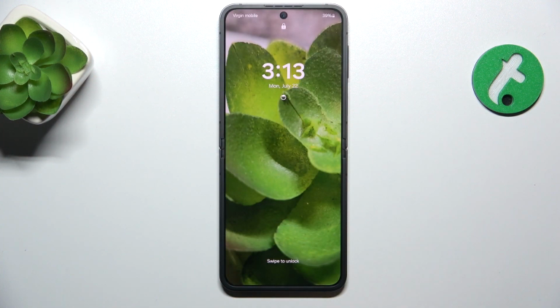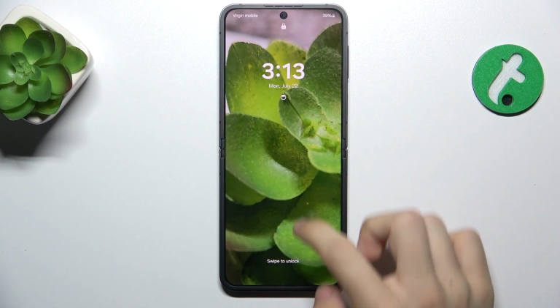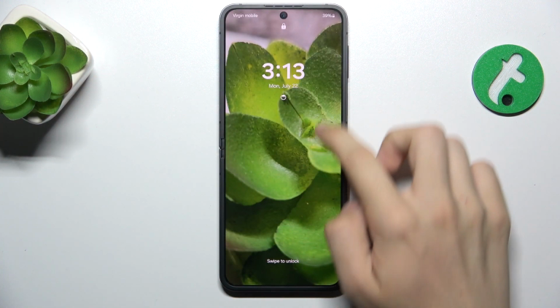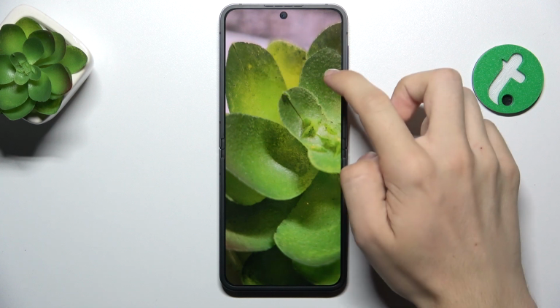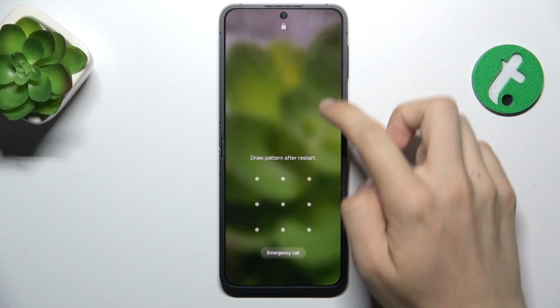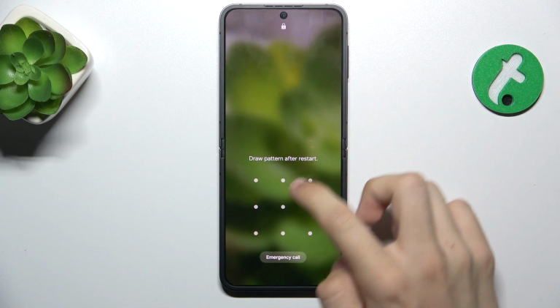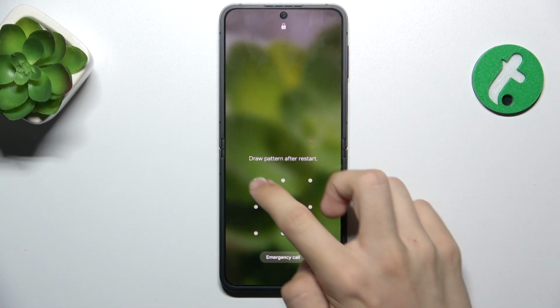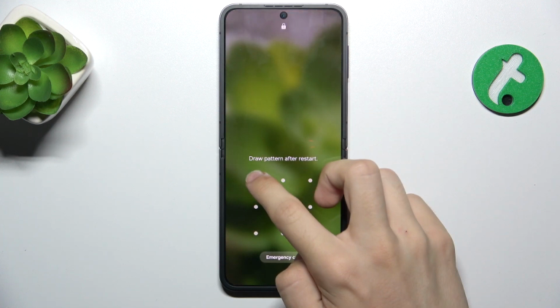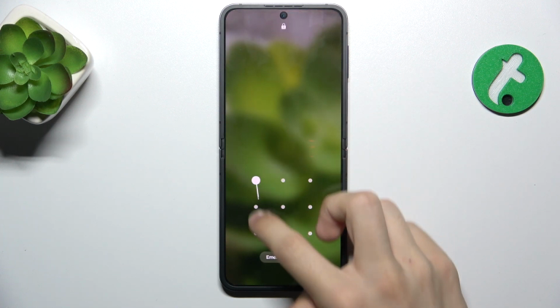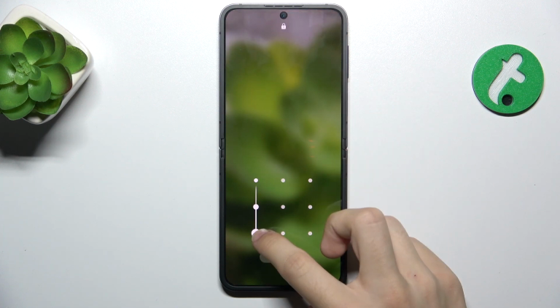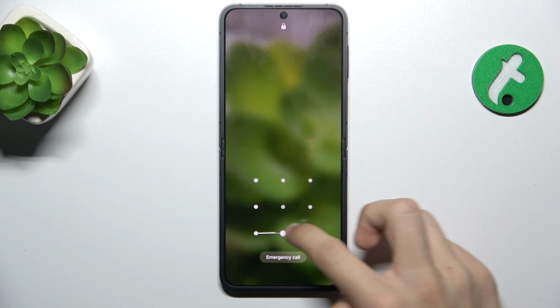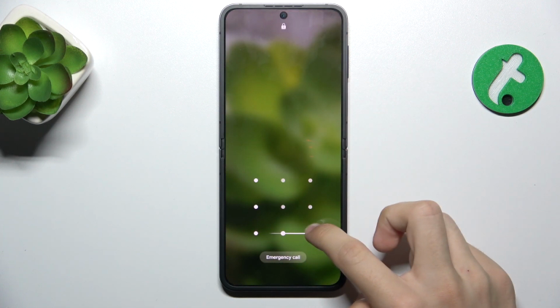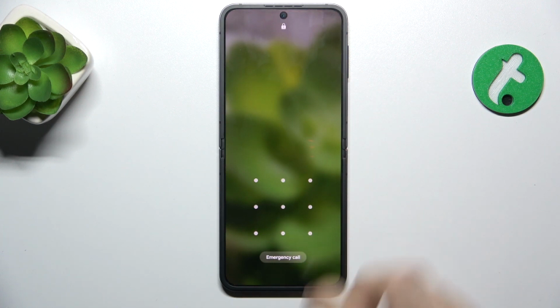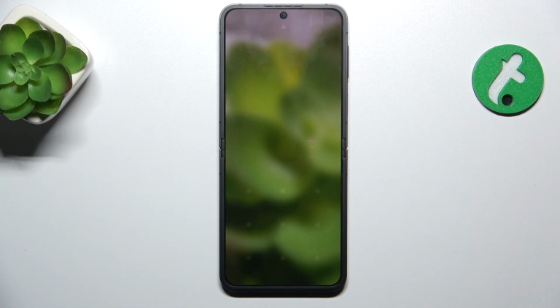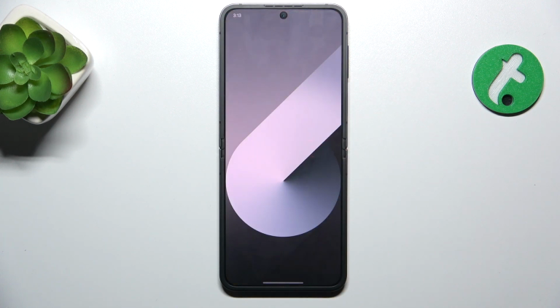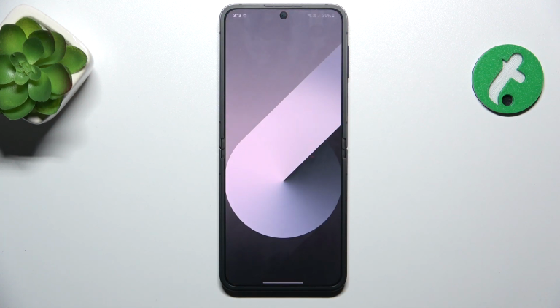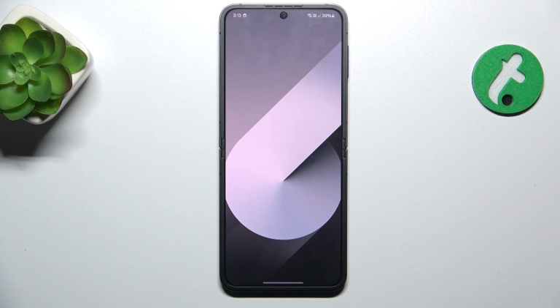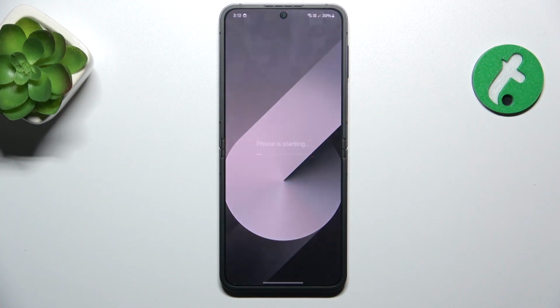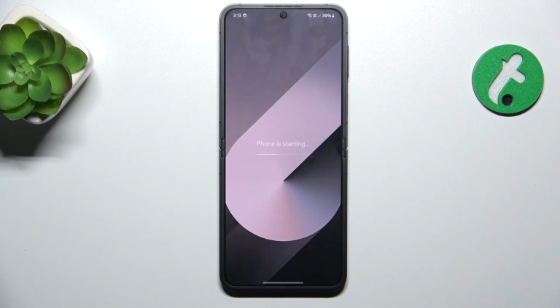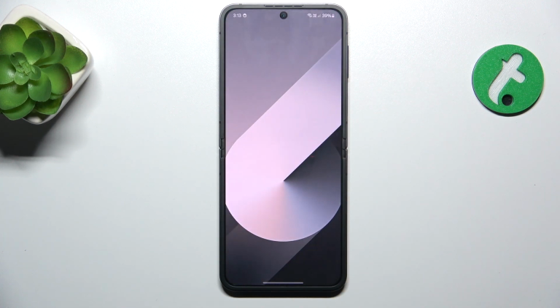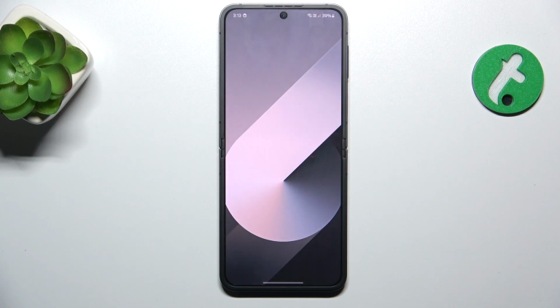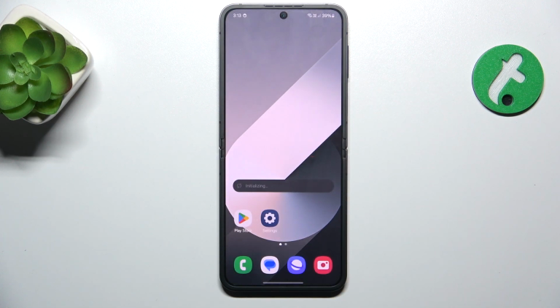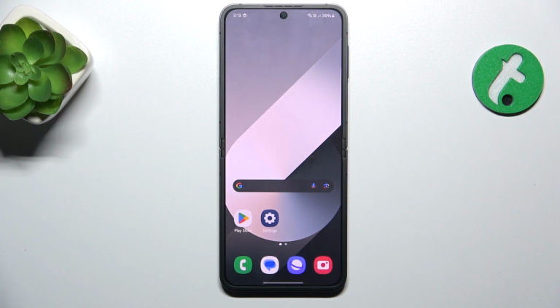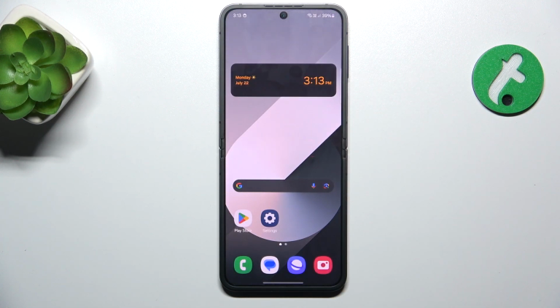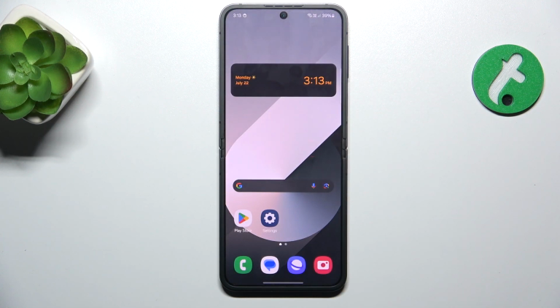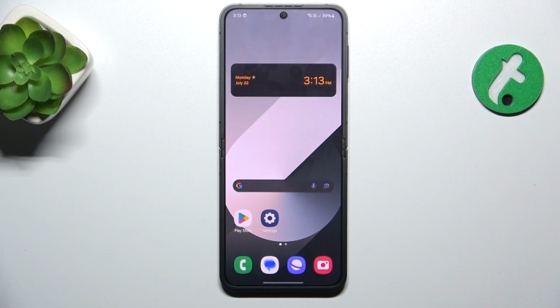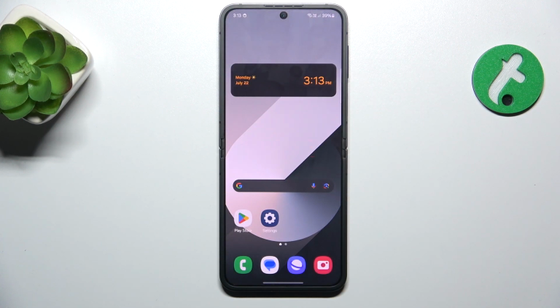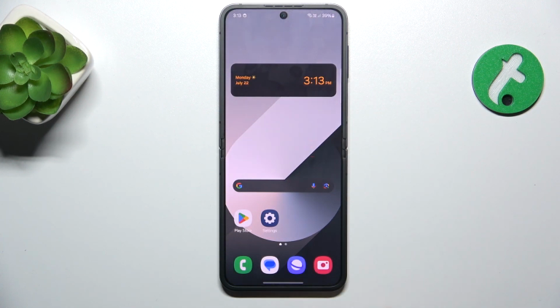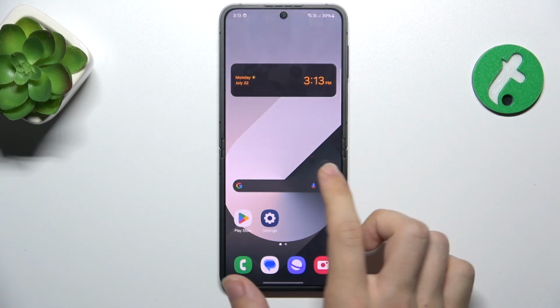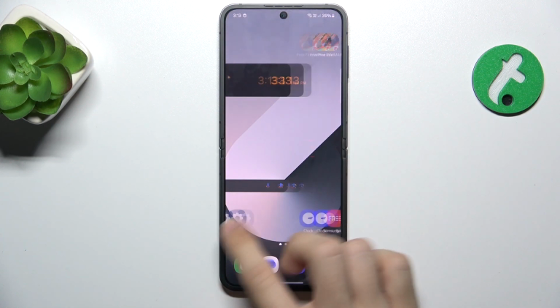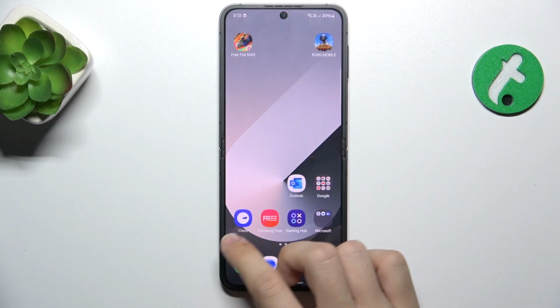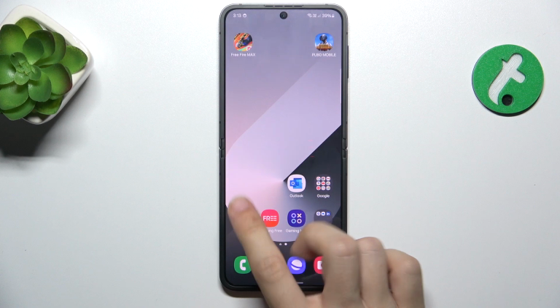And let's unlock my device. As you can see, it works, because I can unlock it.